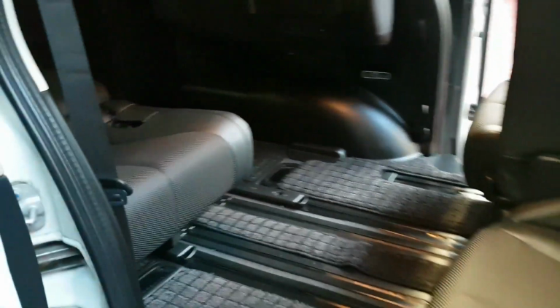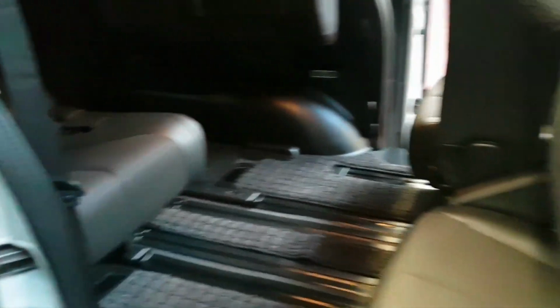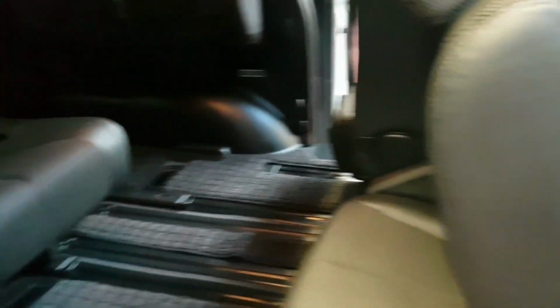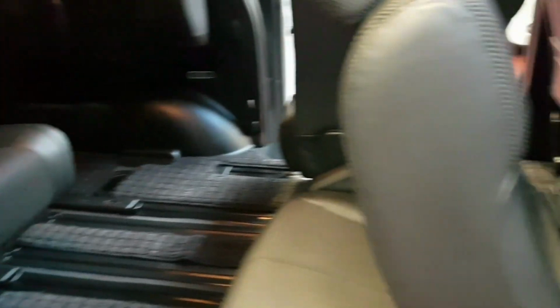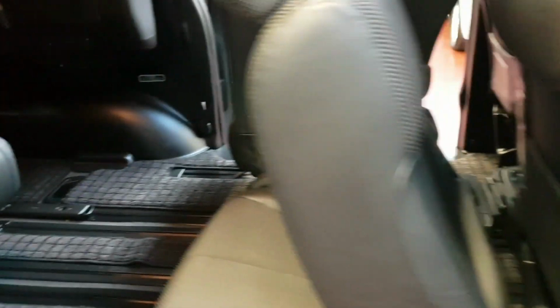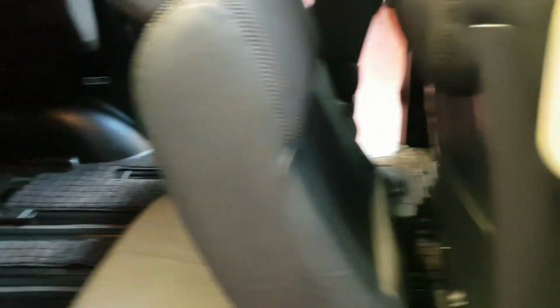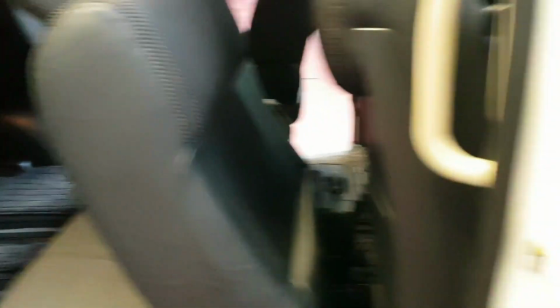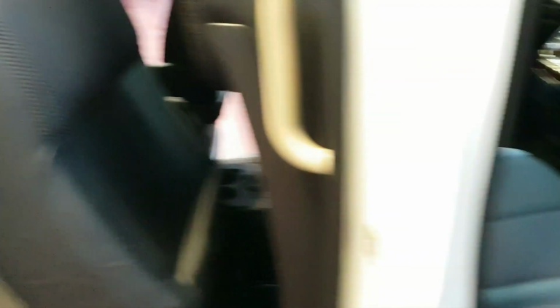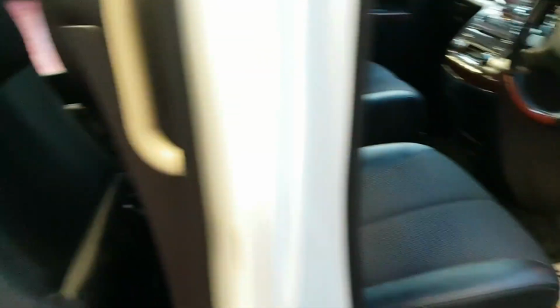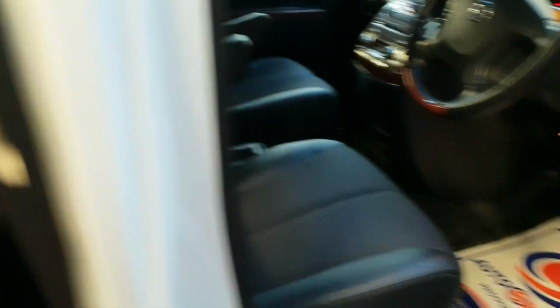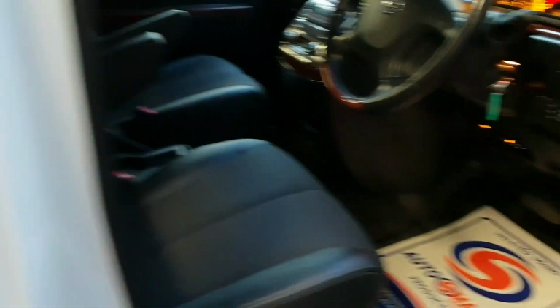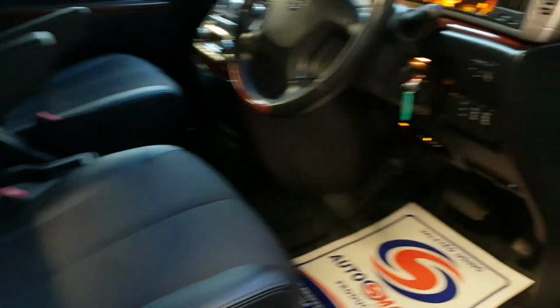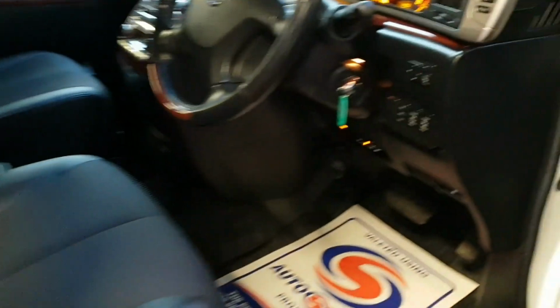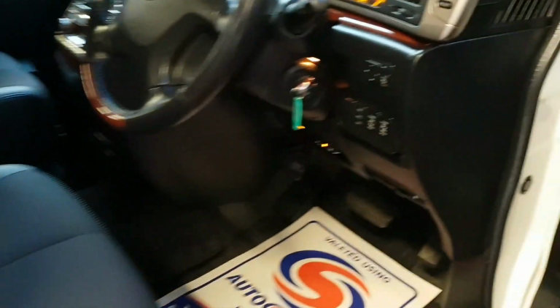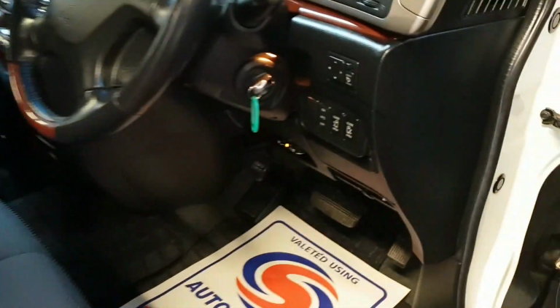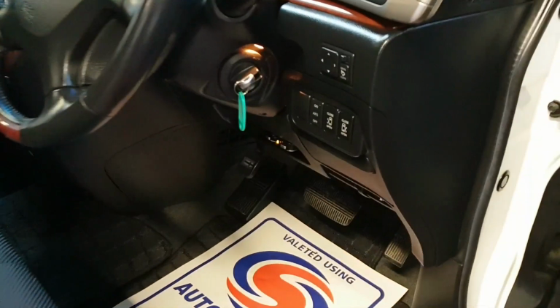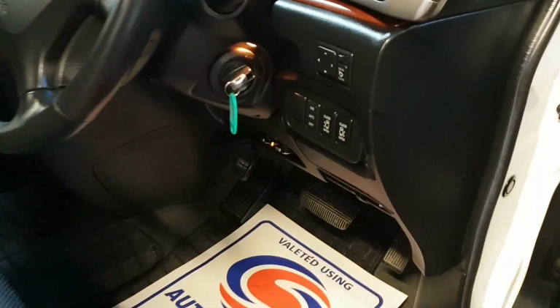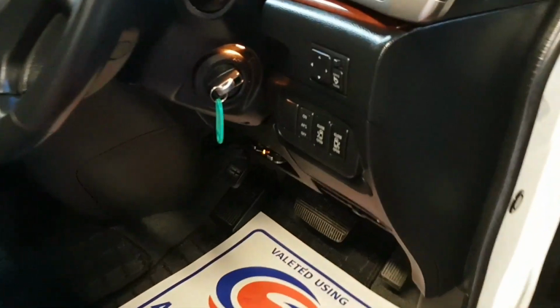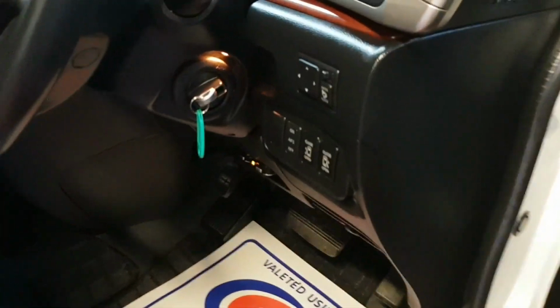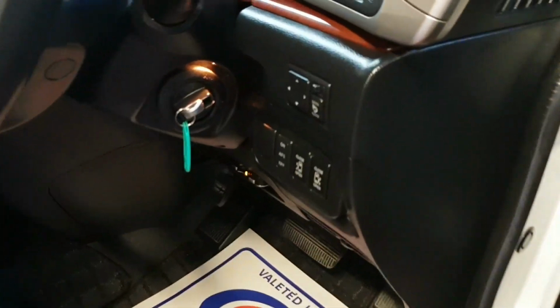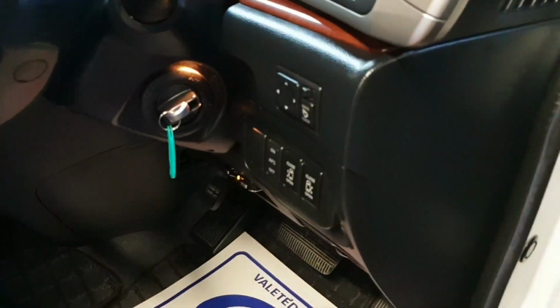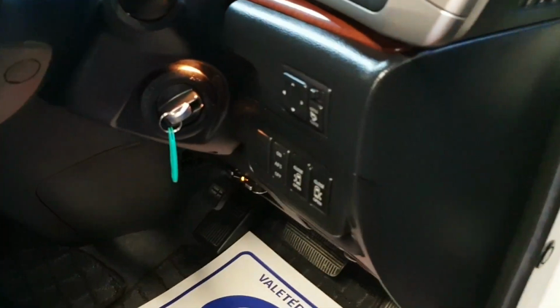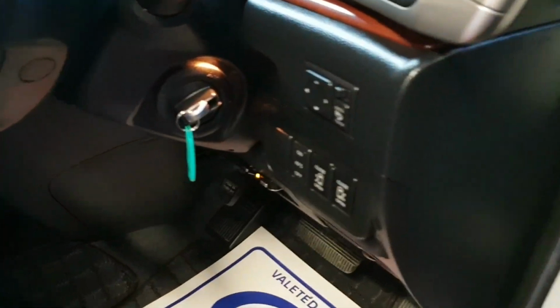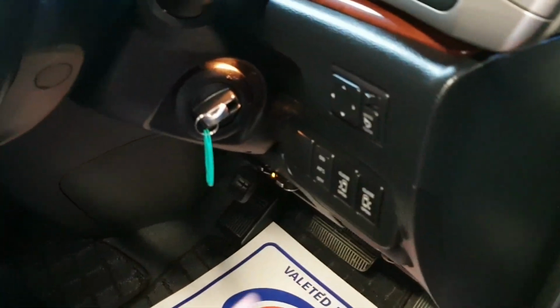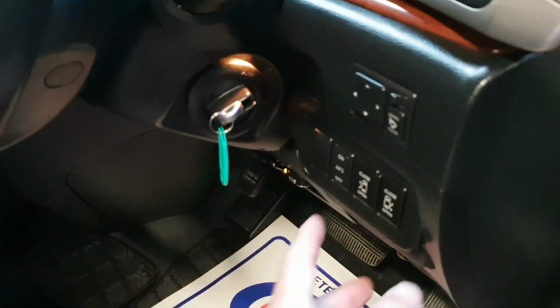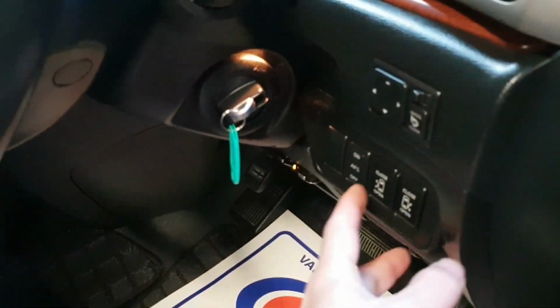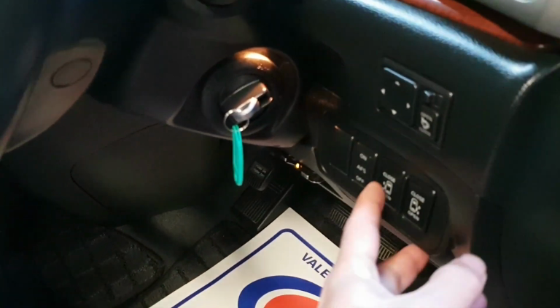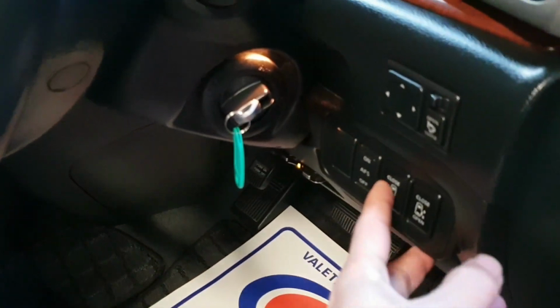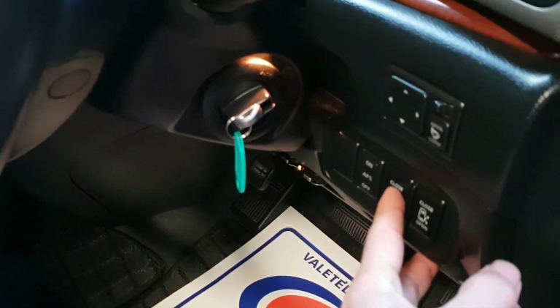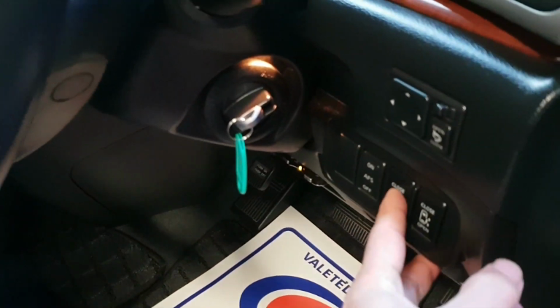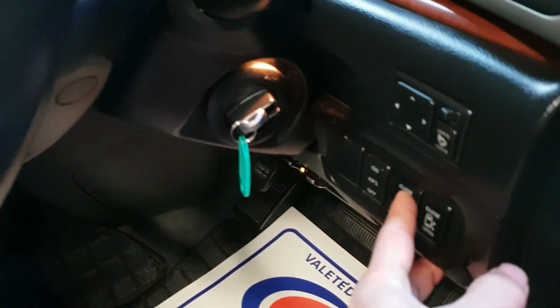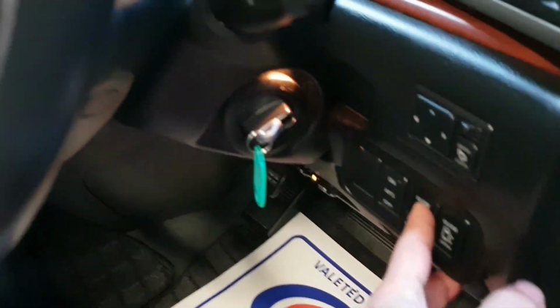To operate the rear two doors, you have two switches there as well — just press and hold.